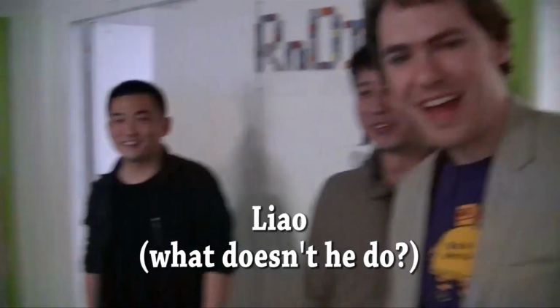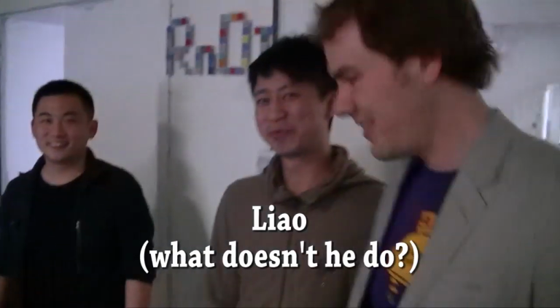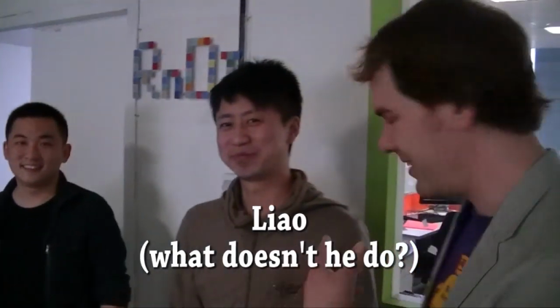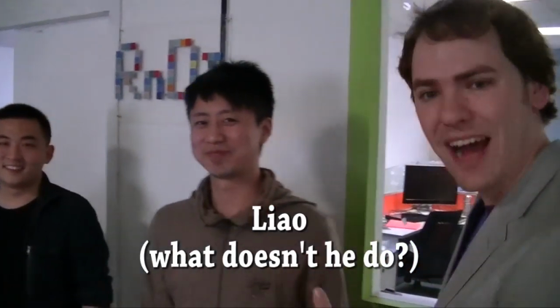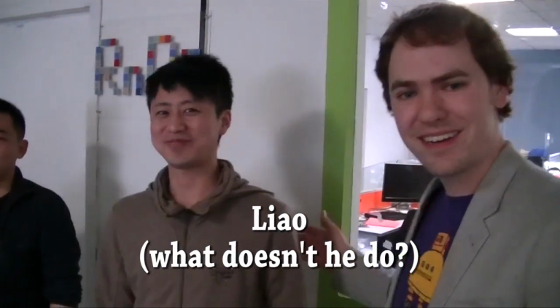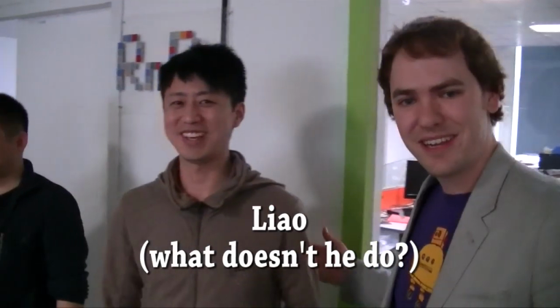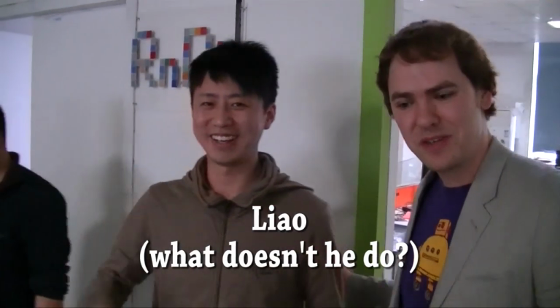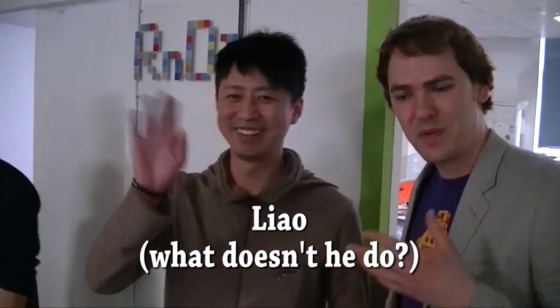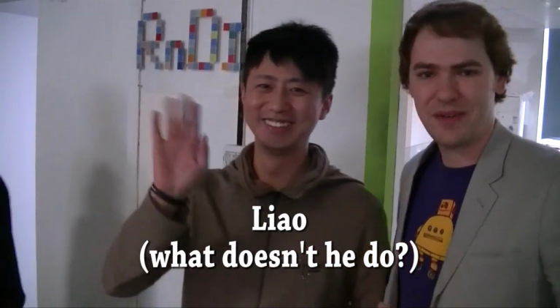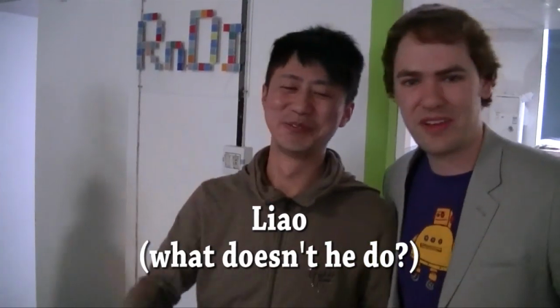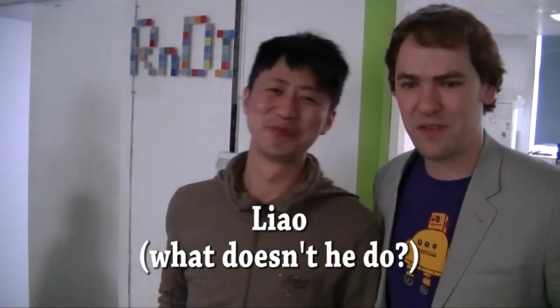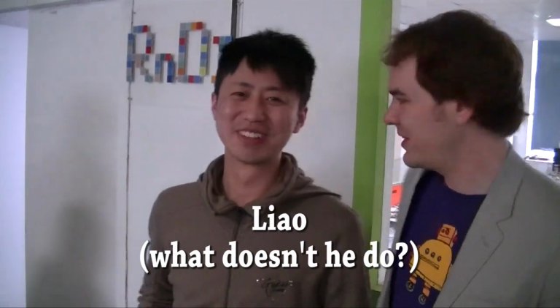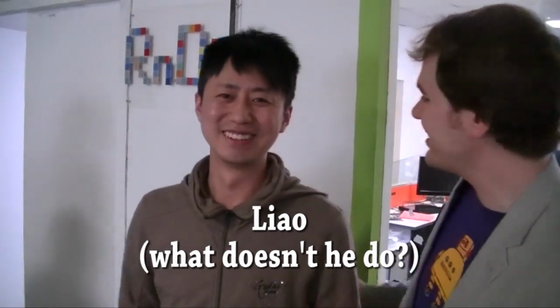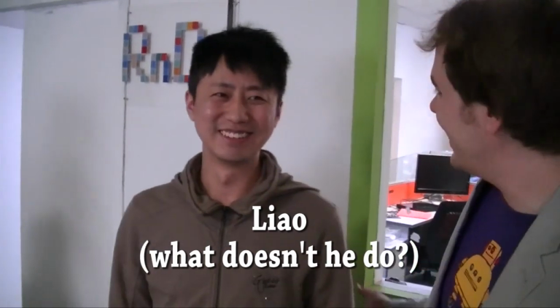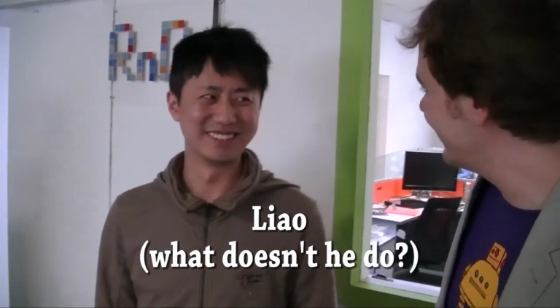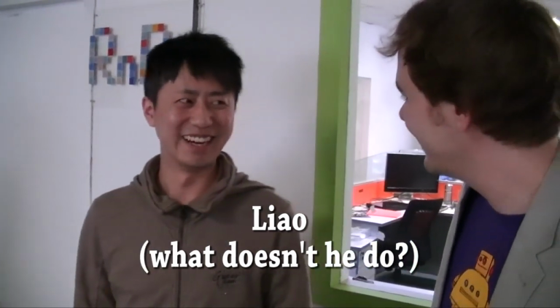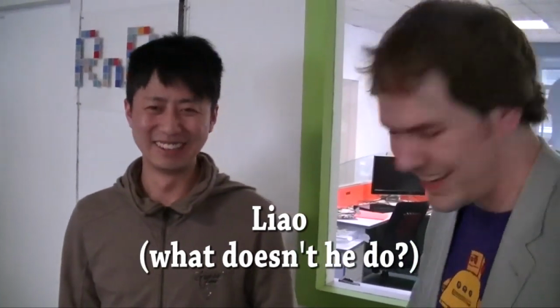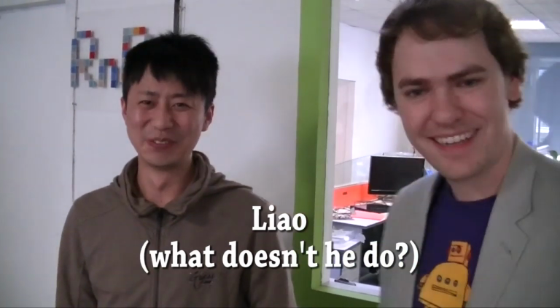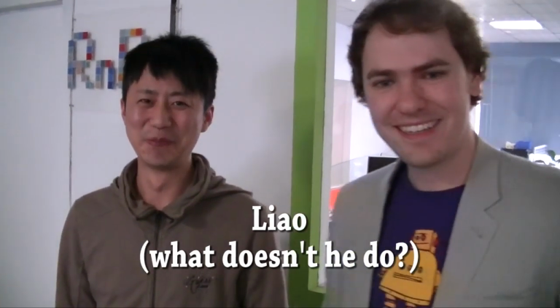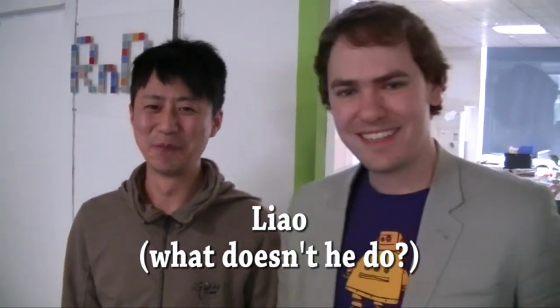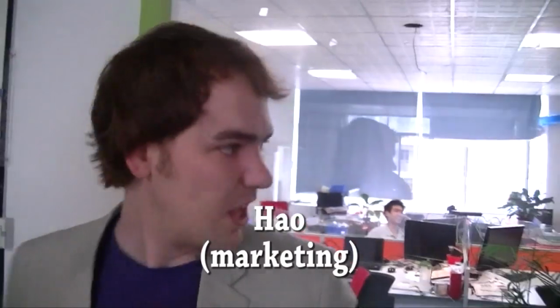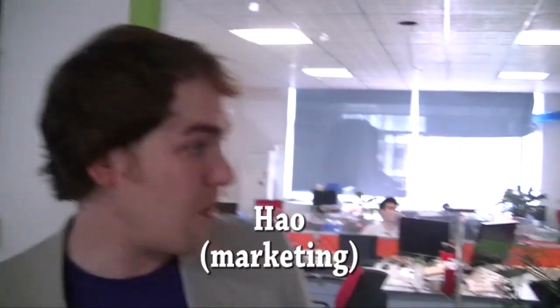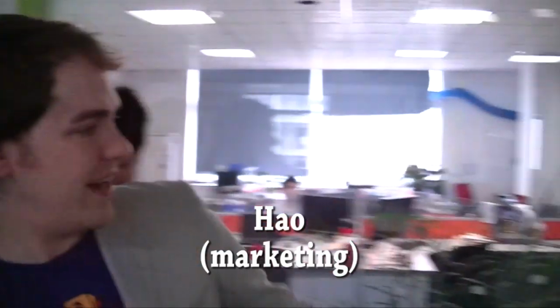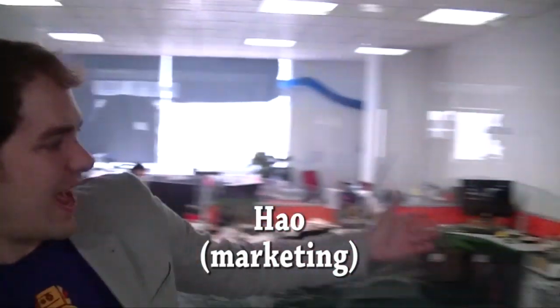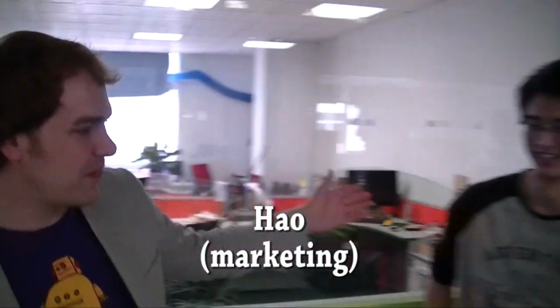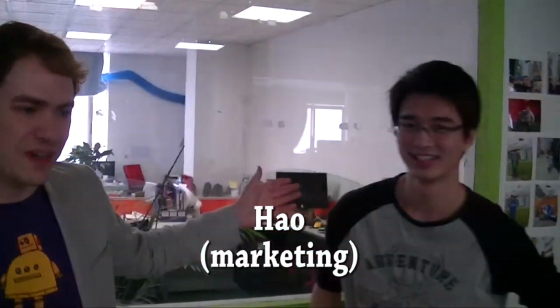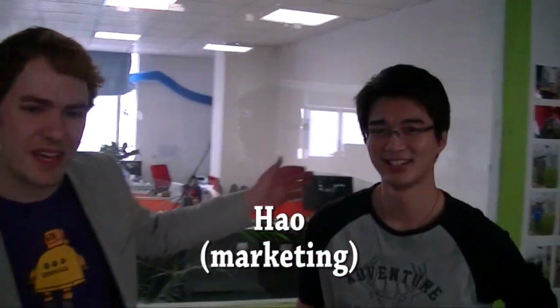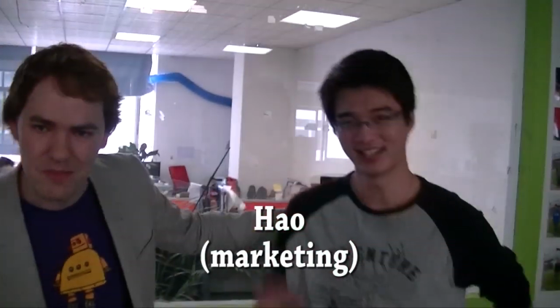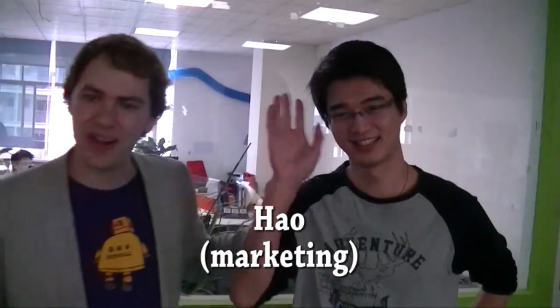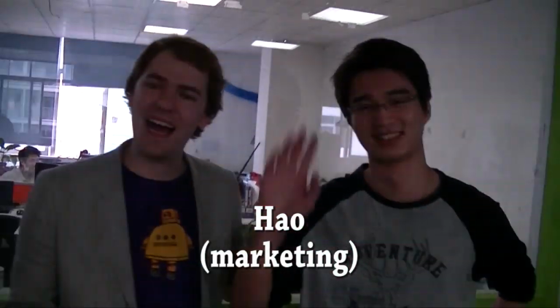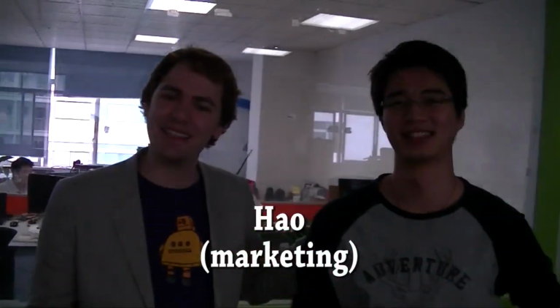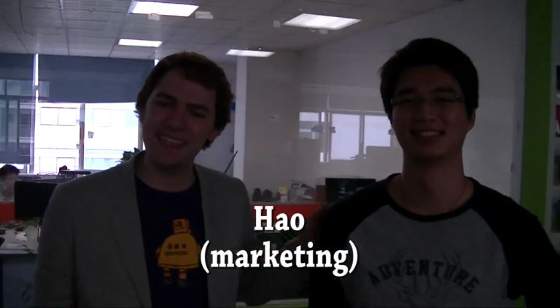And Liao, who's been working with us for years now. And Hao, of course — marketing guy at Seed.